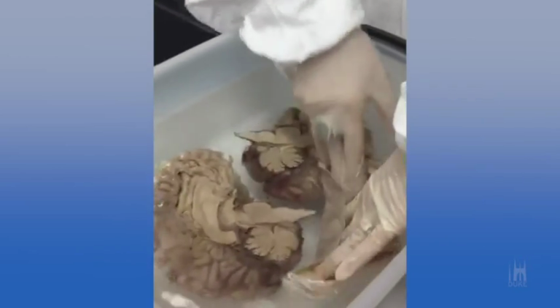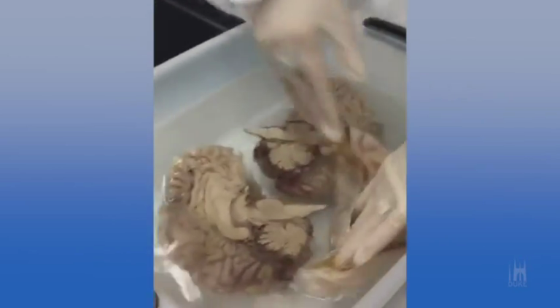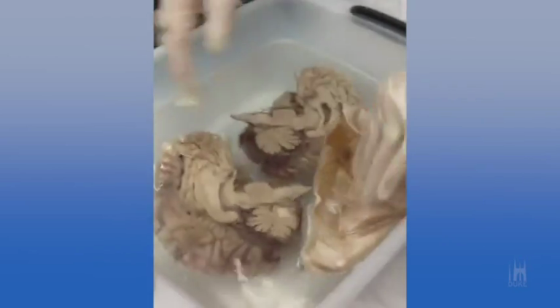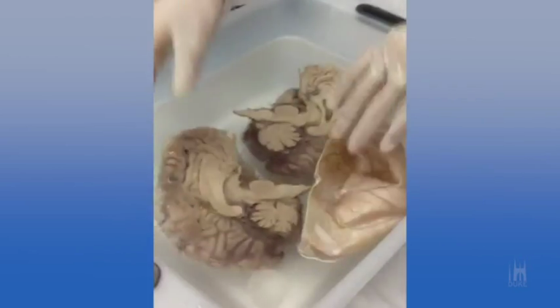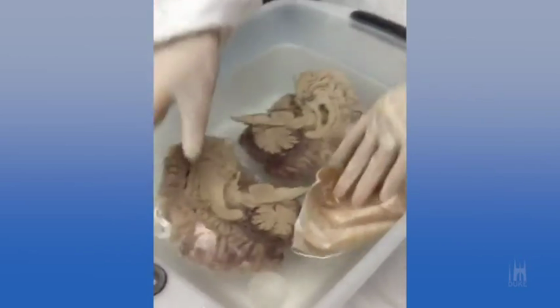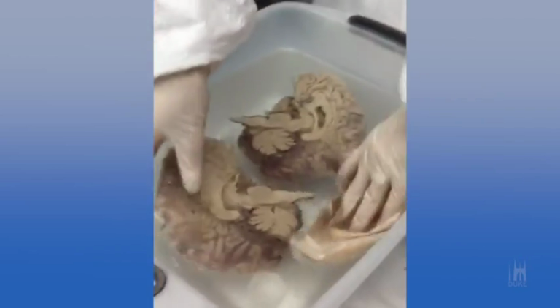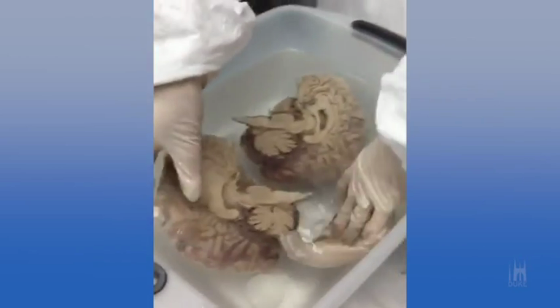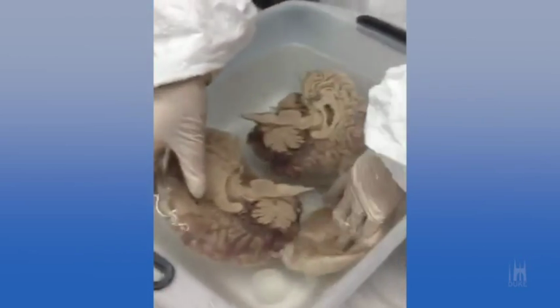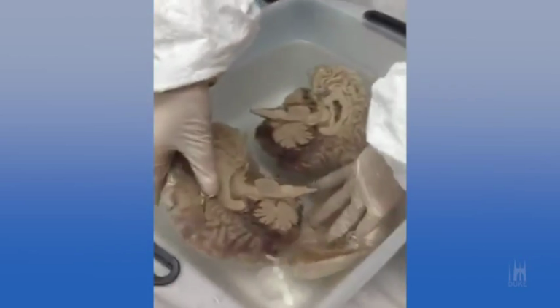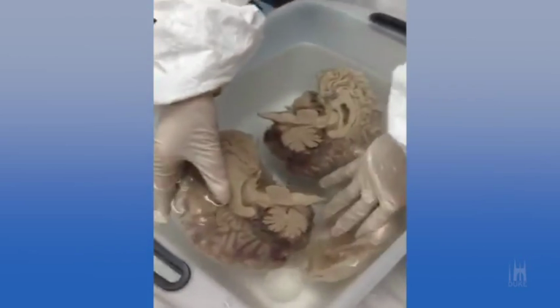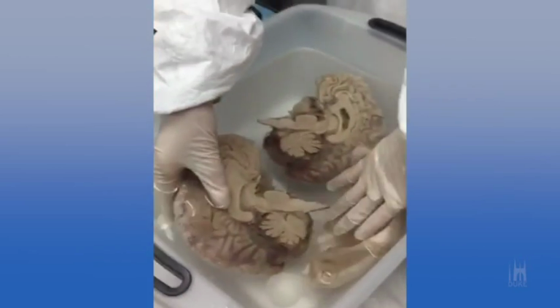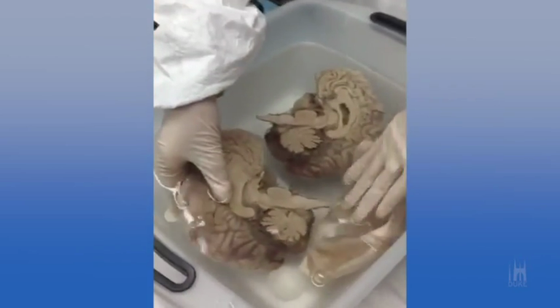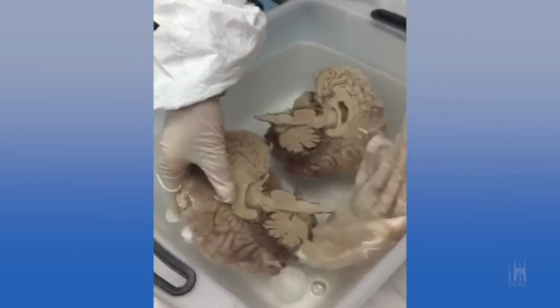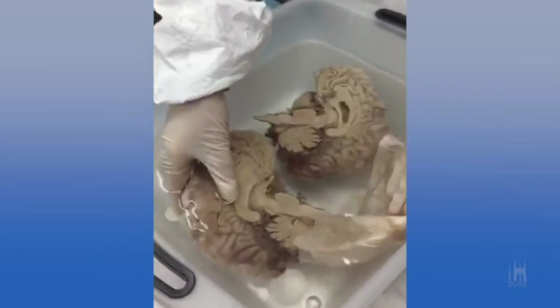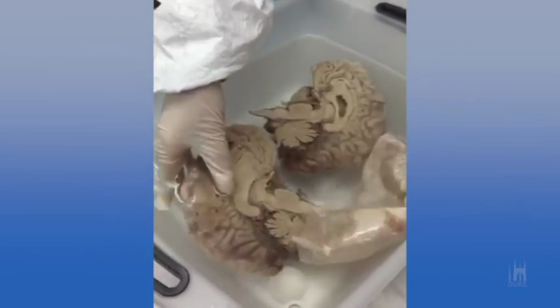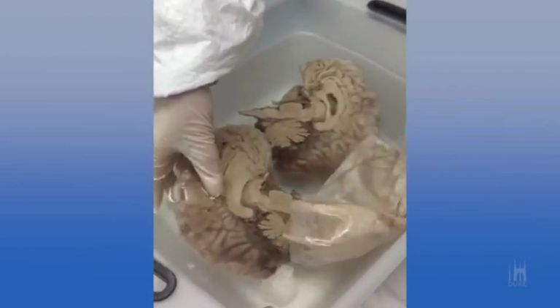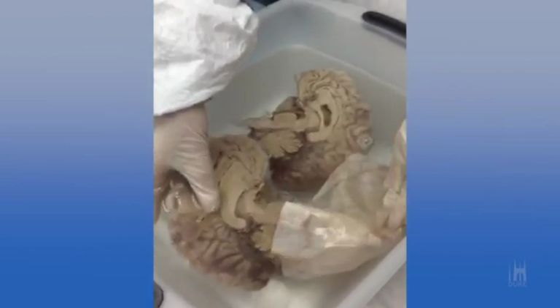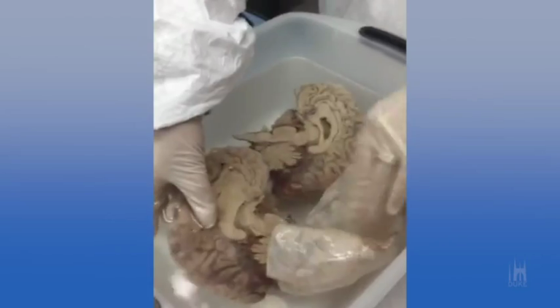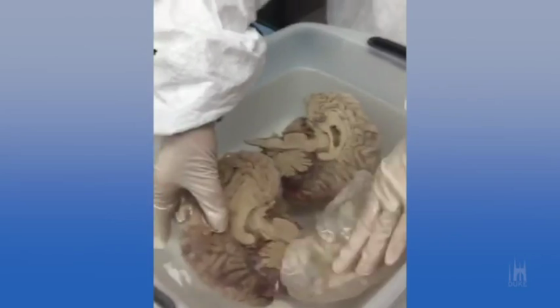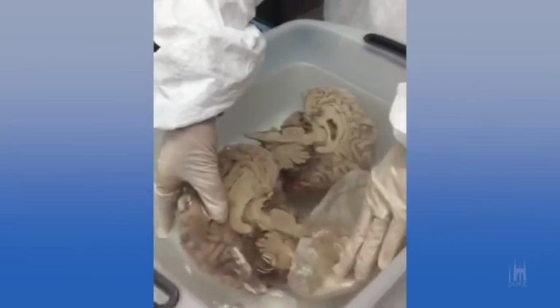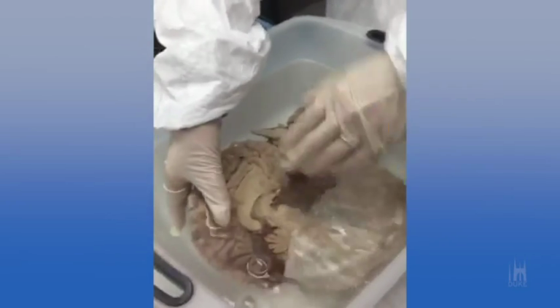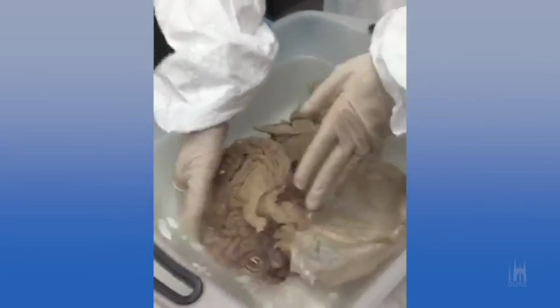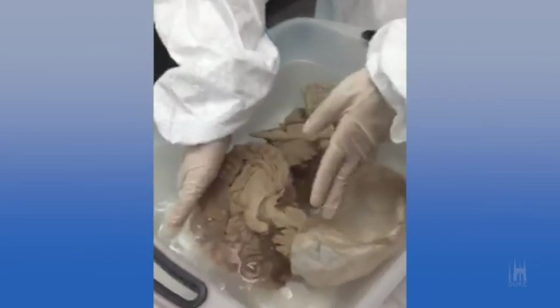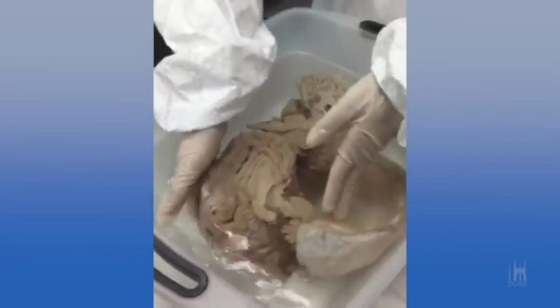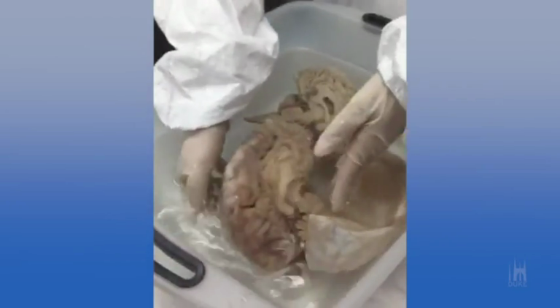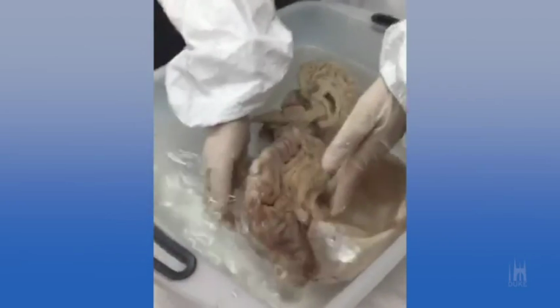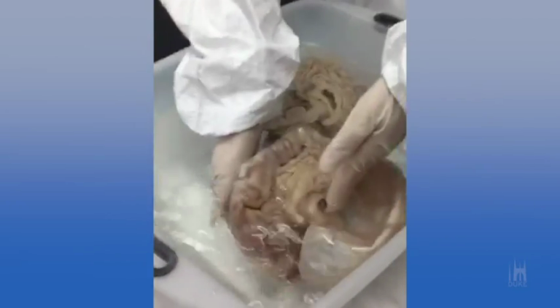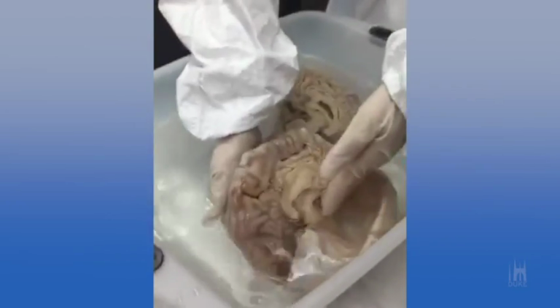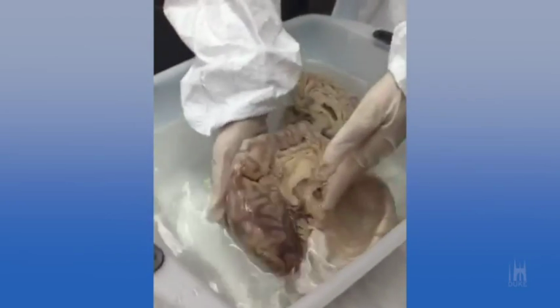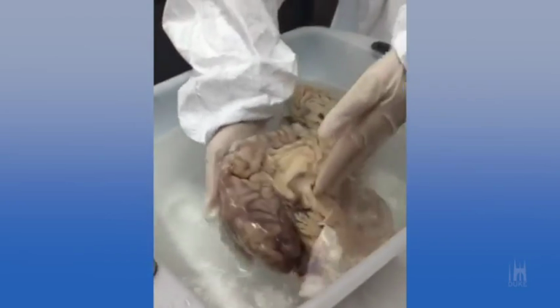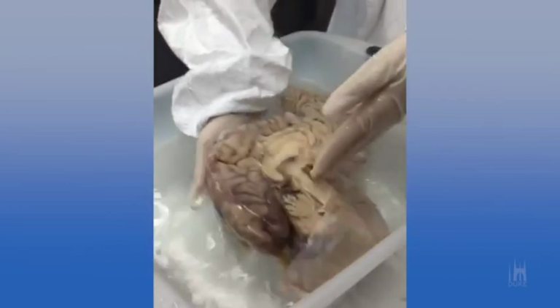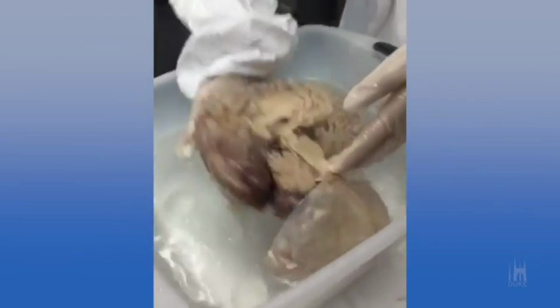Someone is asking if this is a real brain. Yes, this is a real brain — very much indeed a real brain.